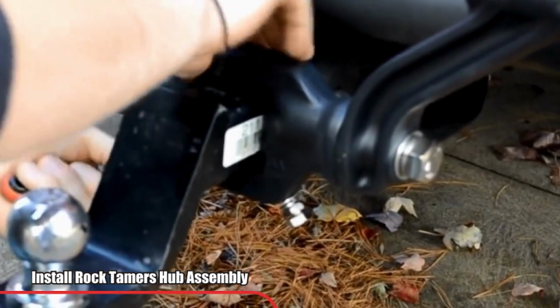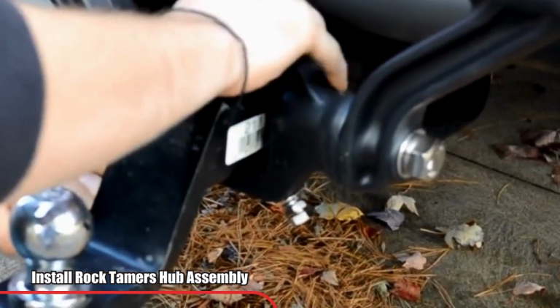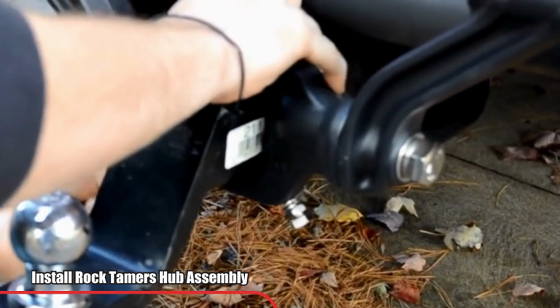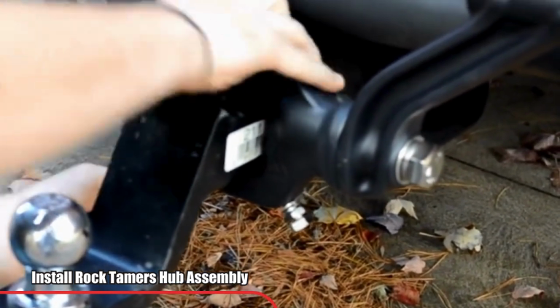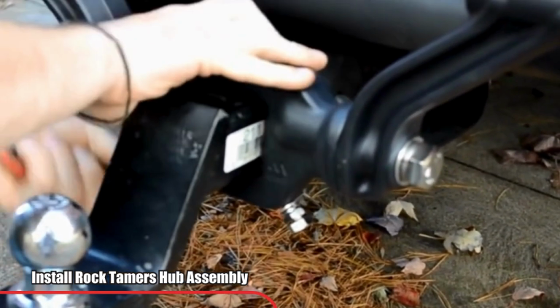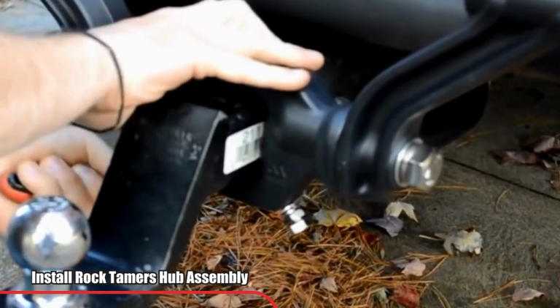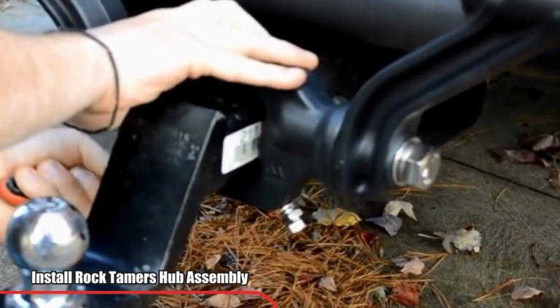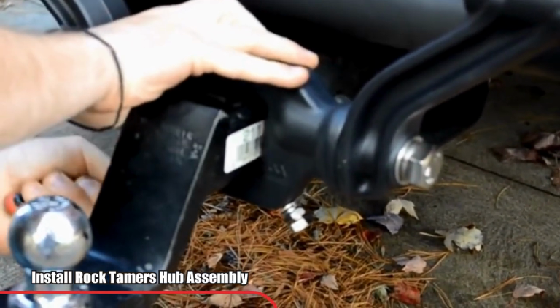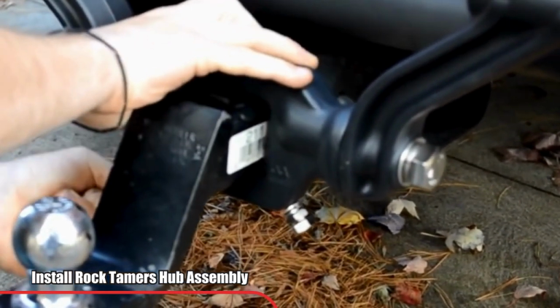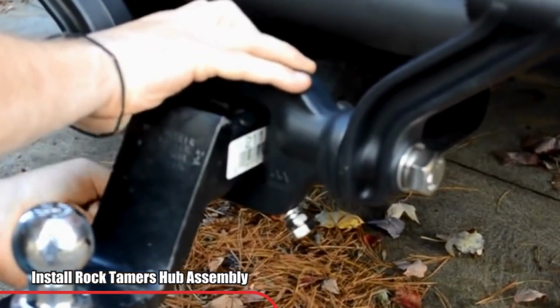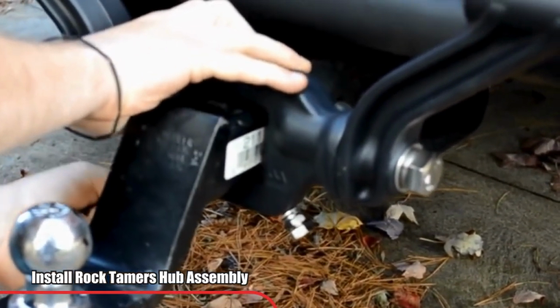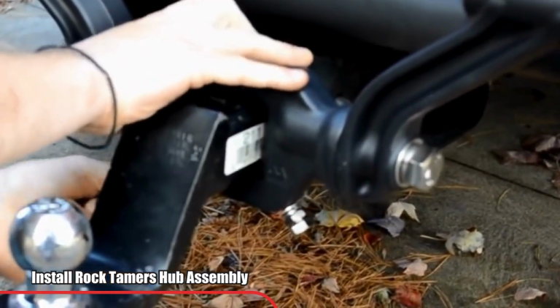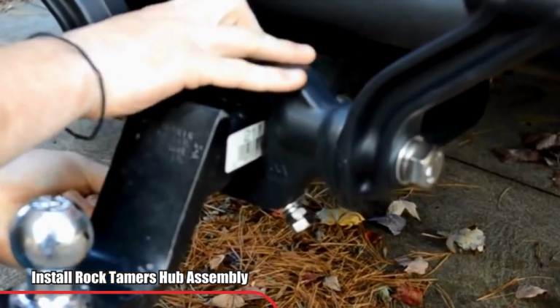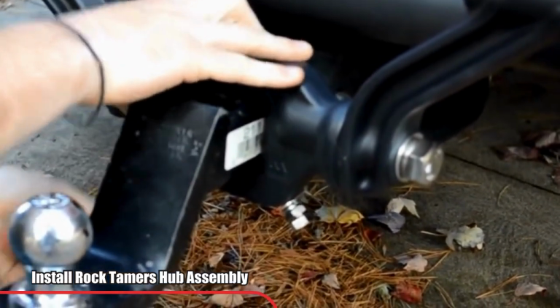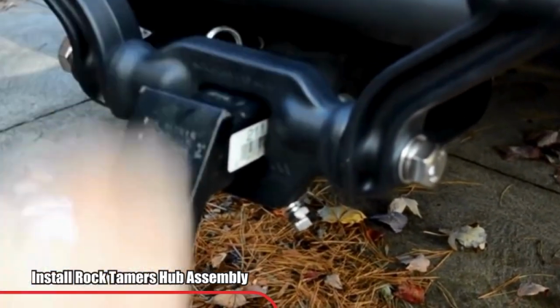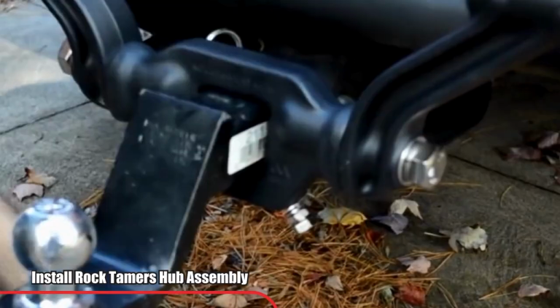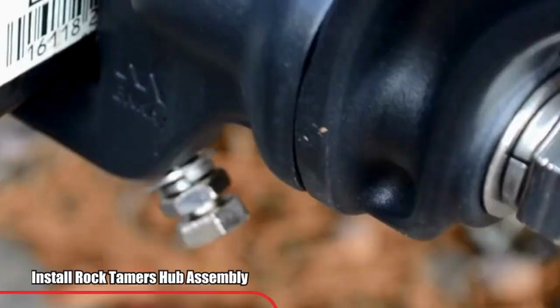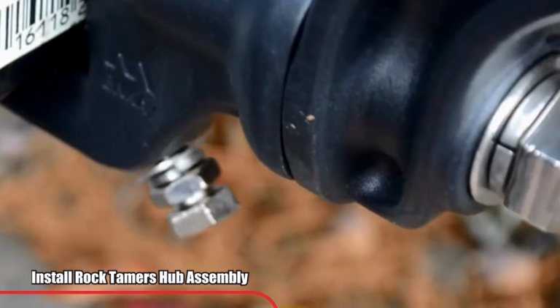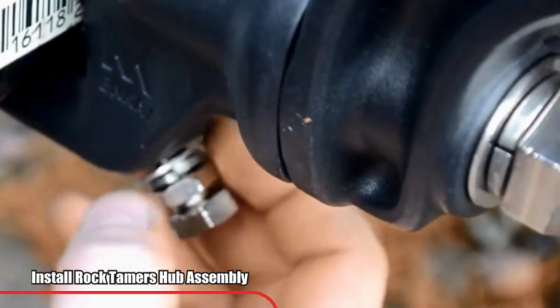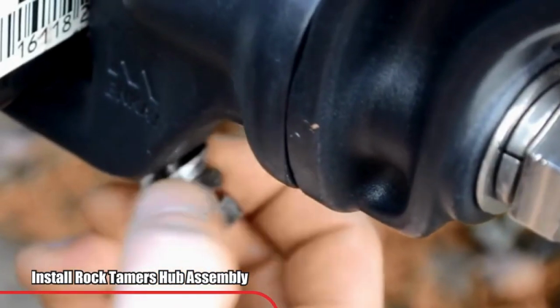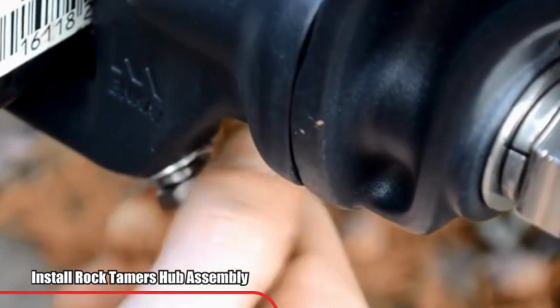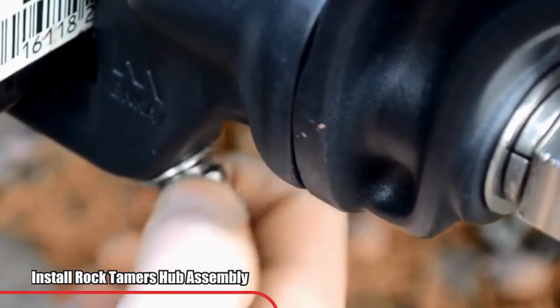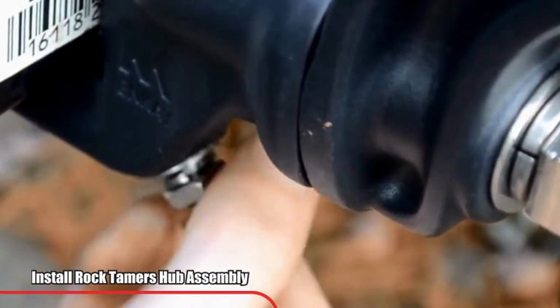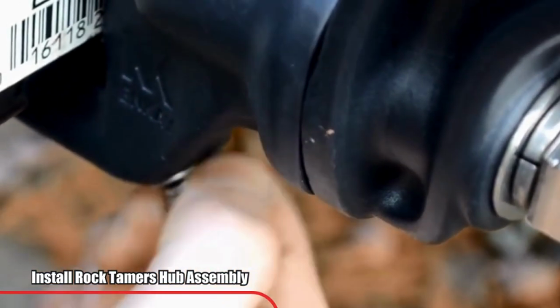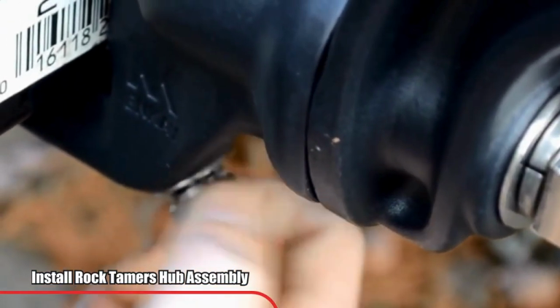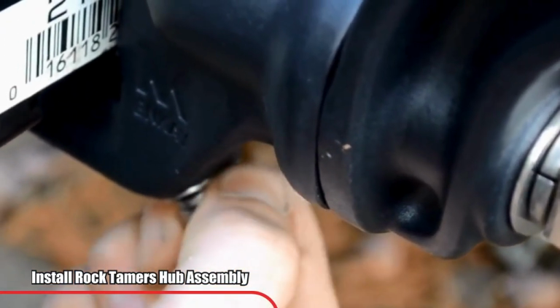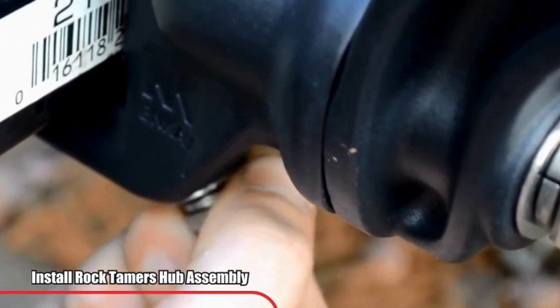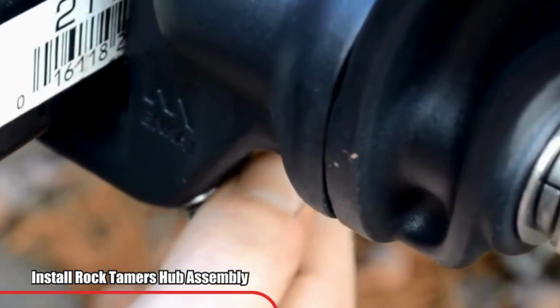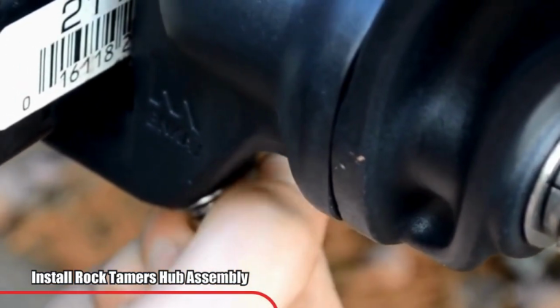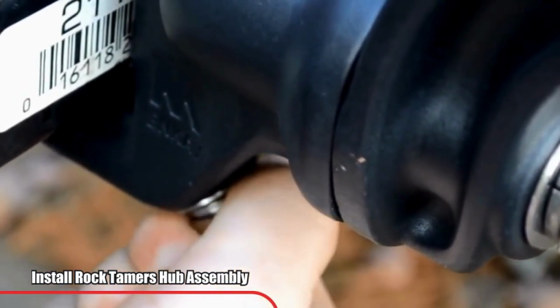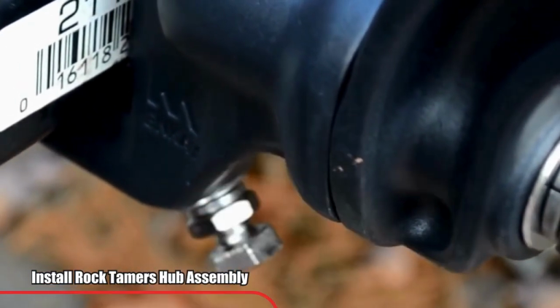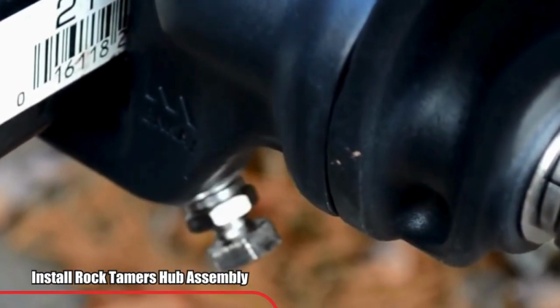Now you will need to tighten the jam nuts. This will help prevent the clamp bolts from loosening due to vibration.